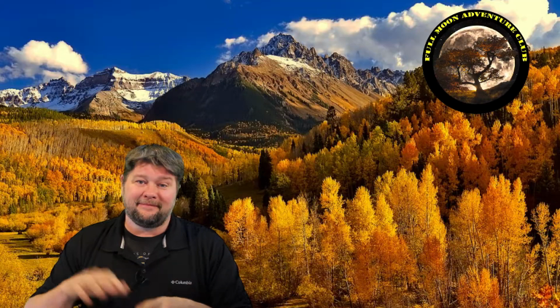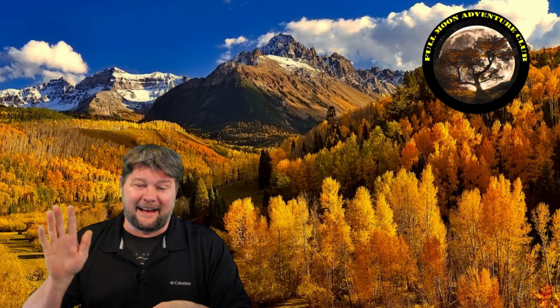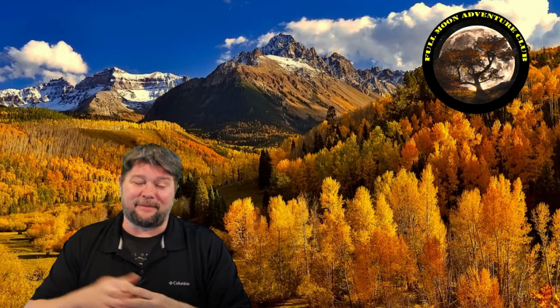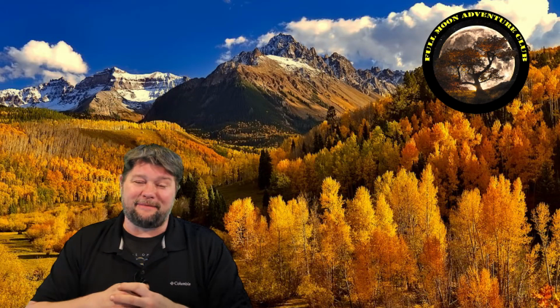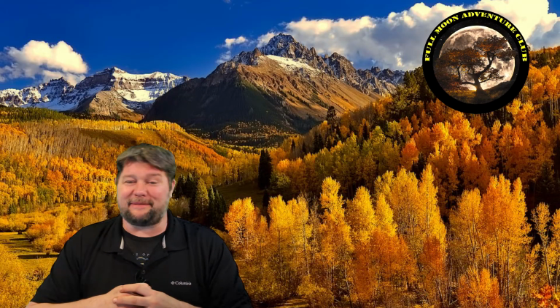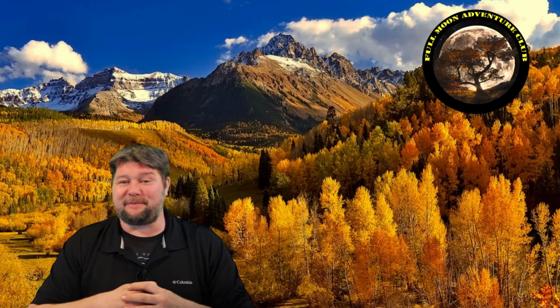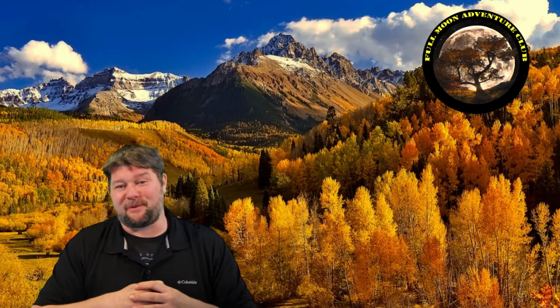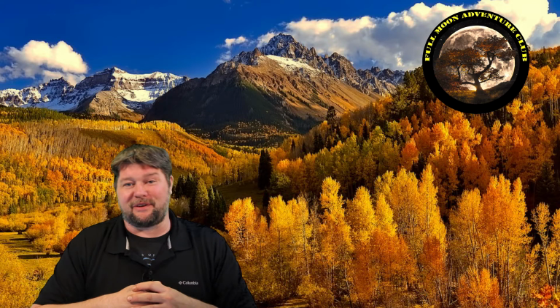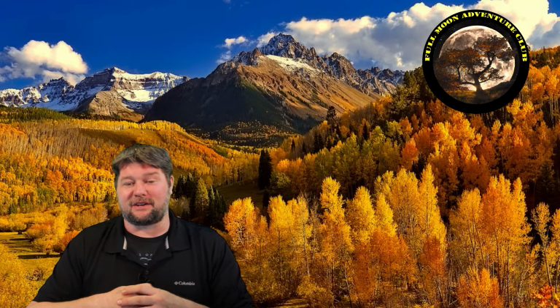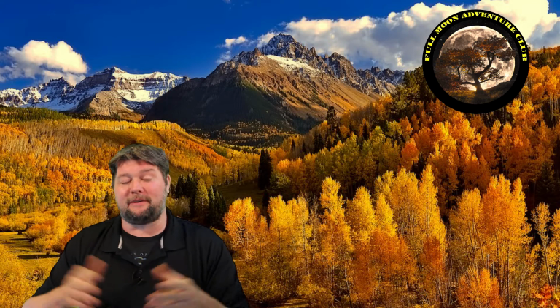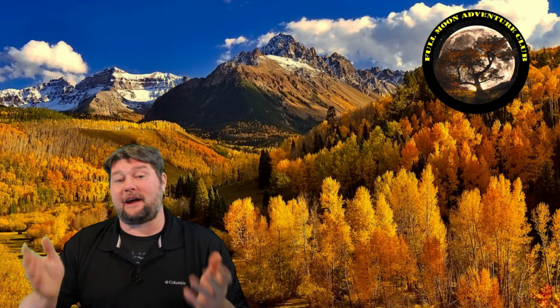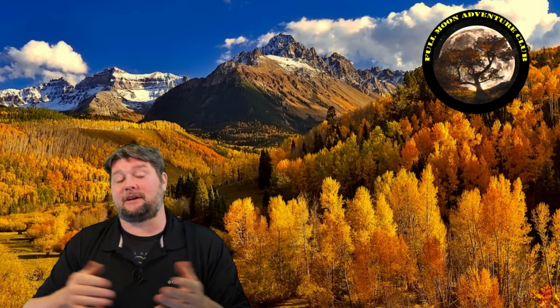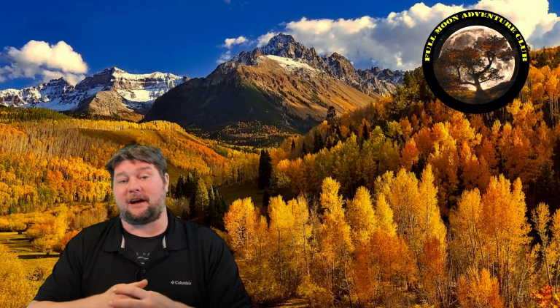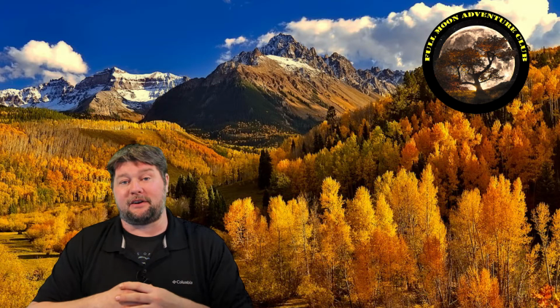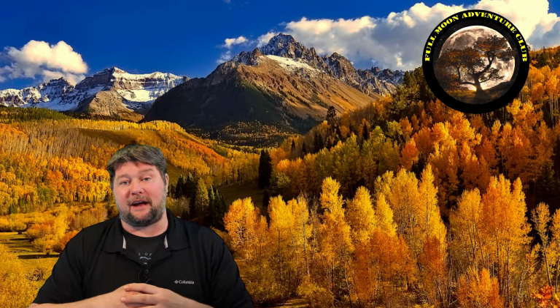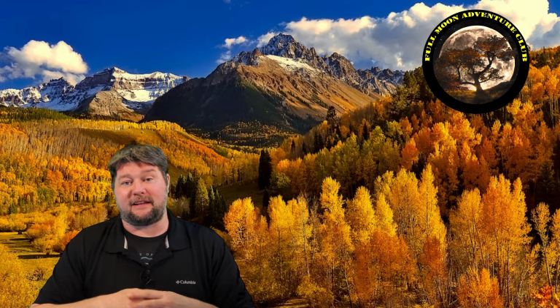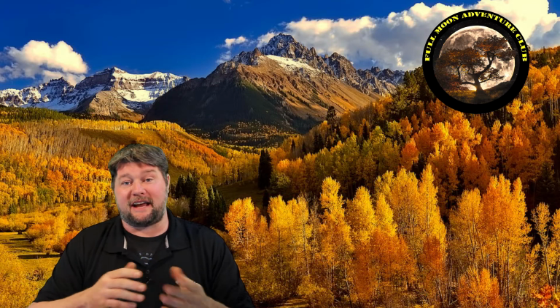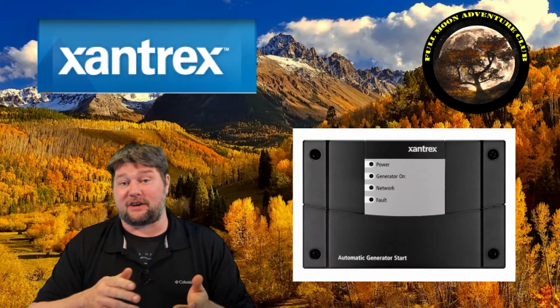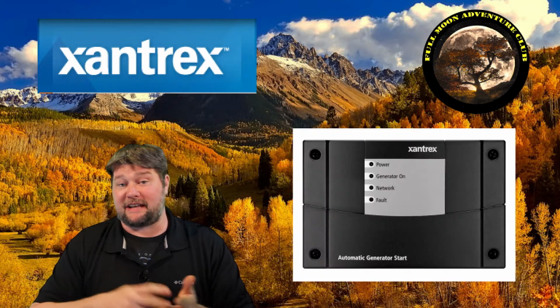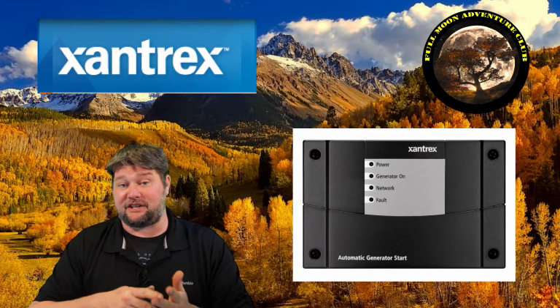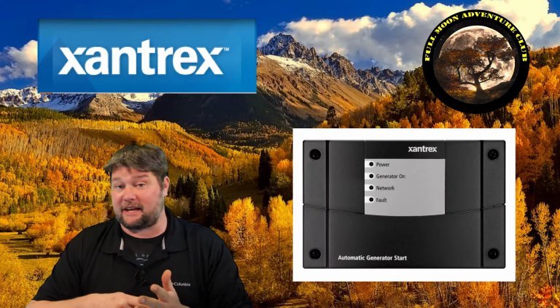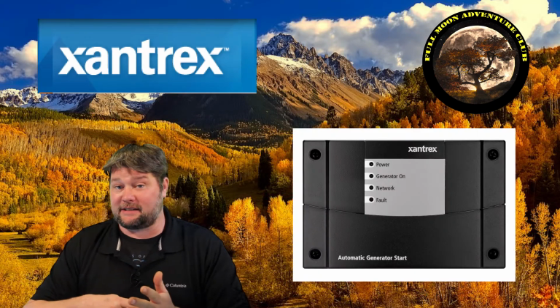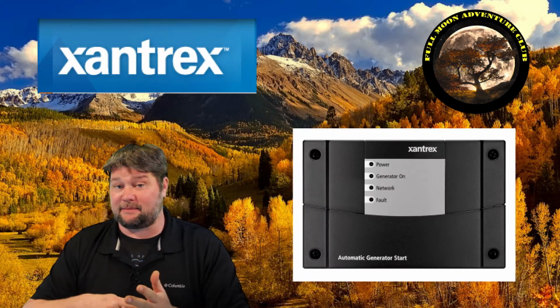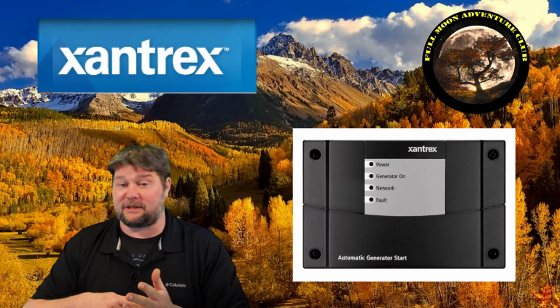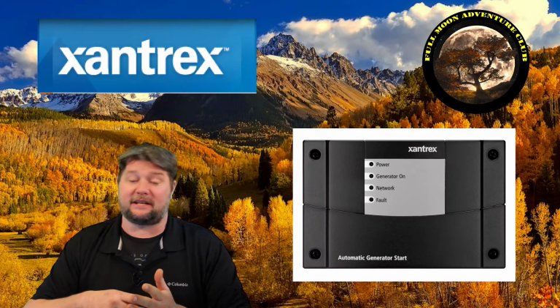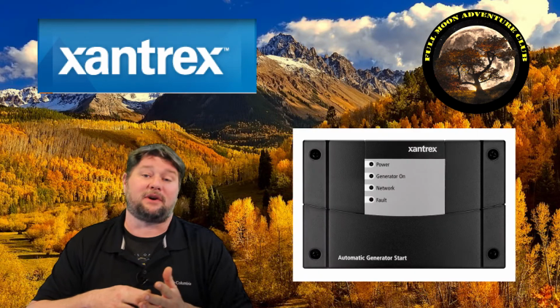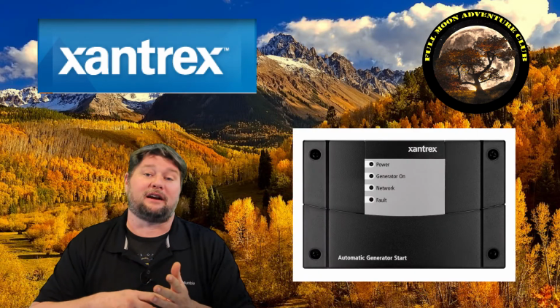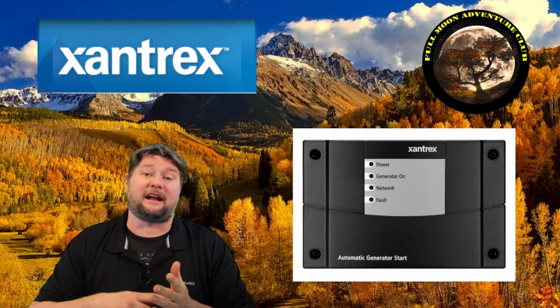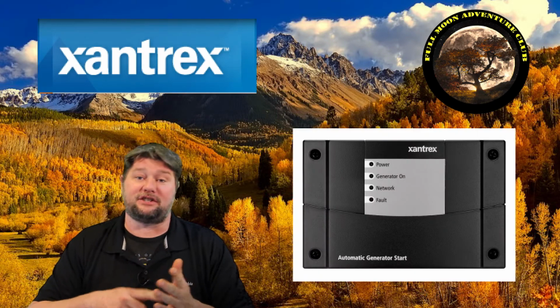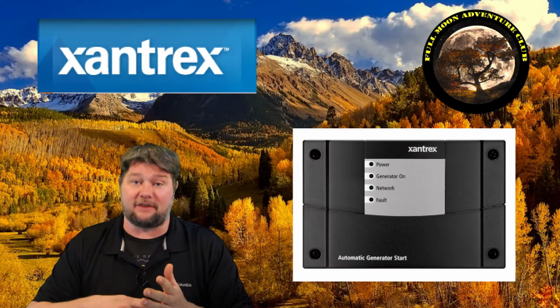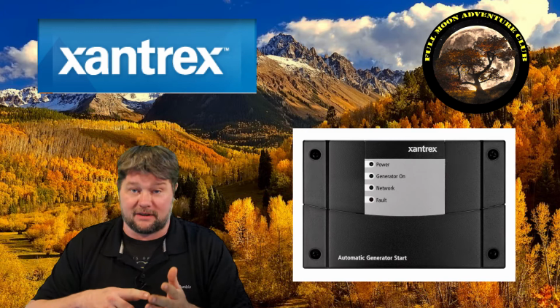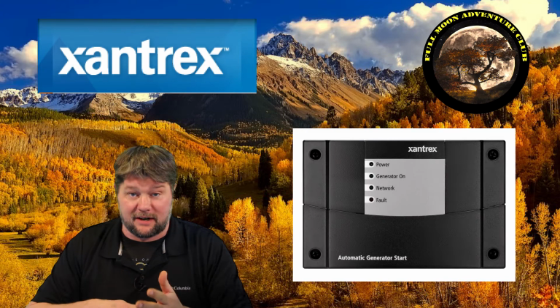Hi everybody. My name is Jim with Full Moon Adventure Club. Today I wanted to talk to you about the Xantrax AGS system, which stands for Automatic Generator Start.